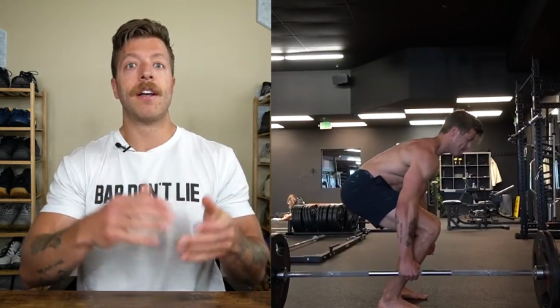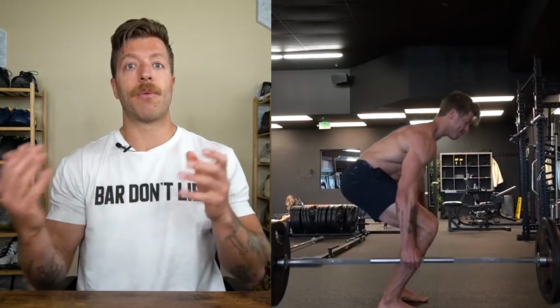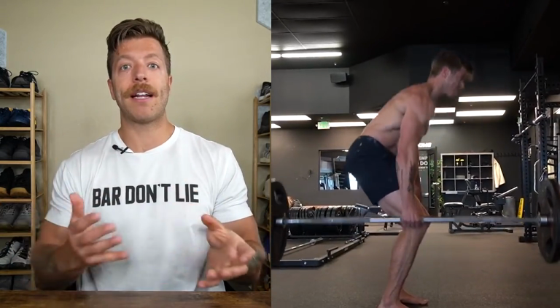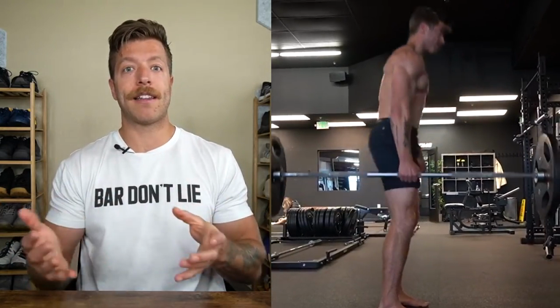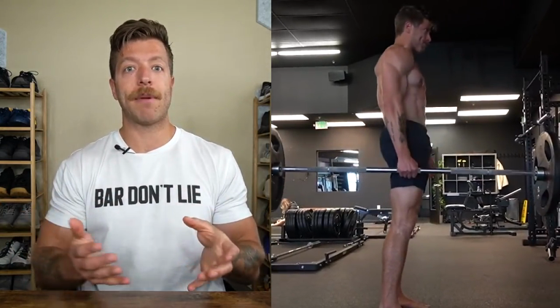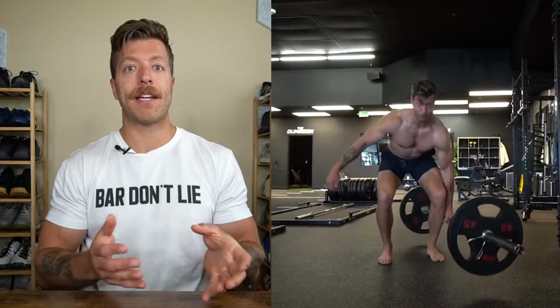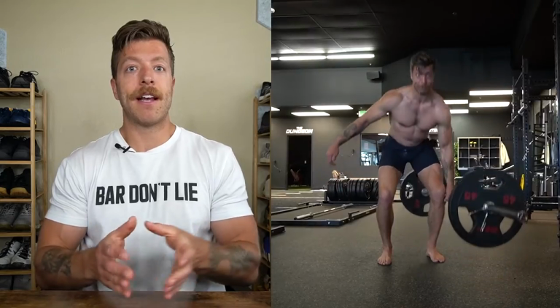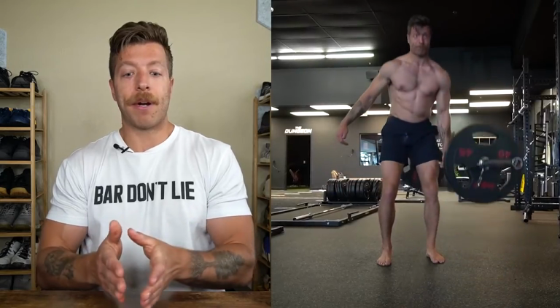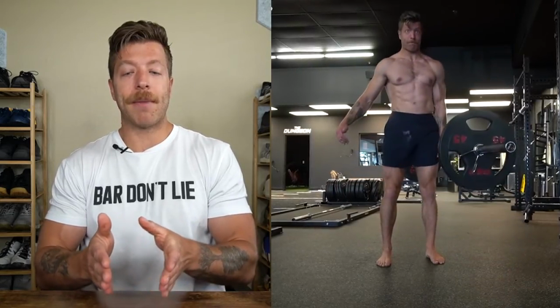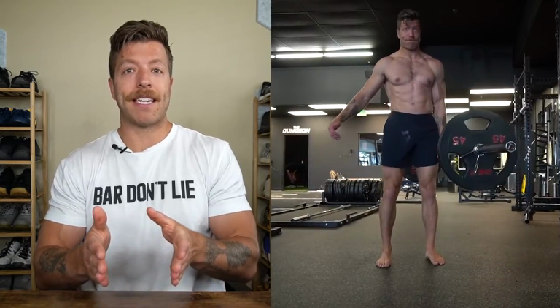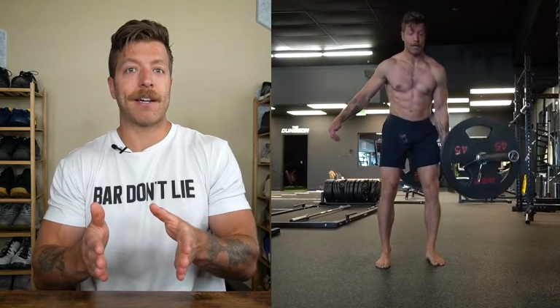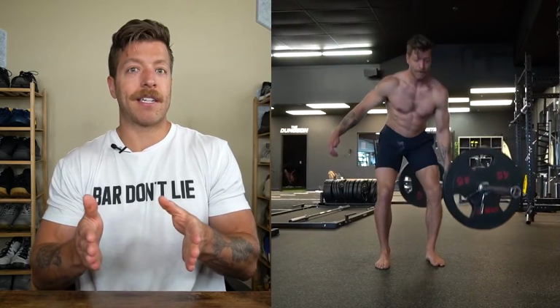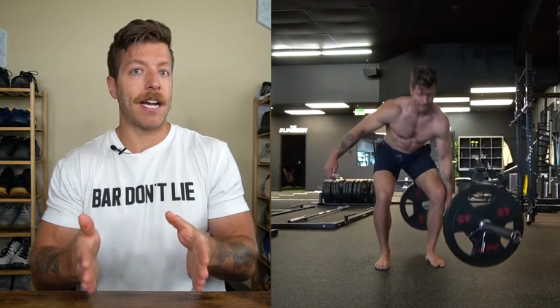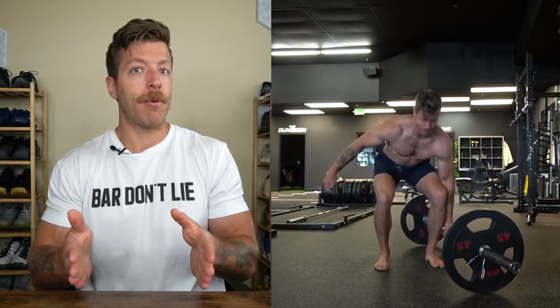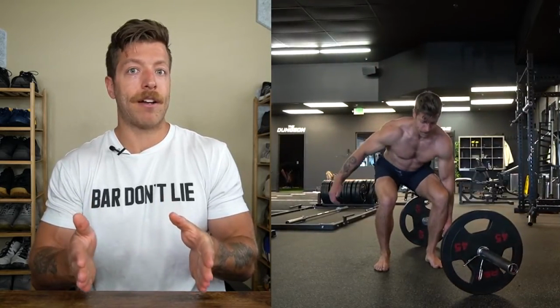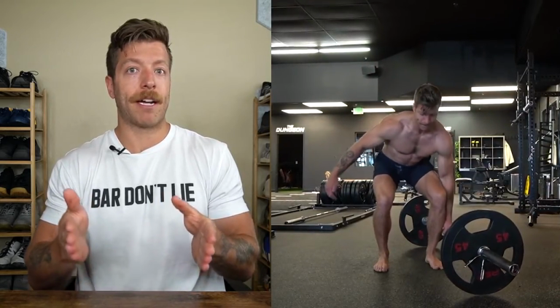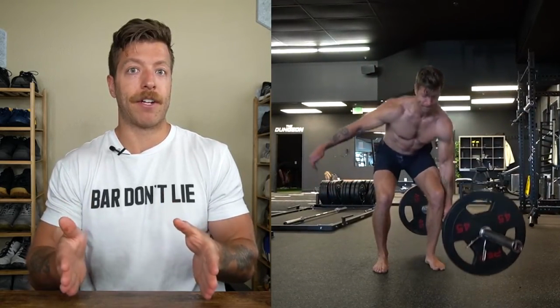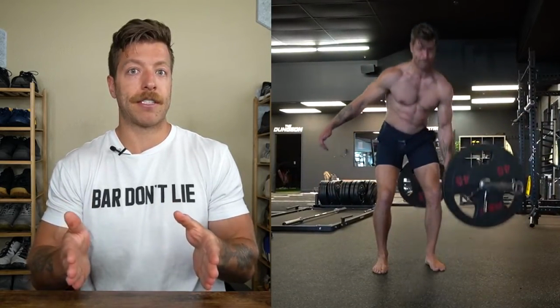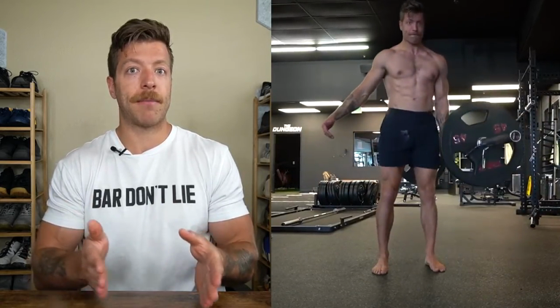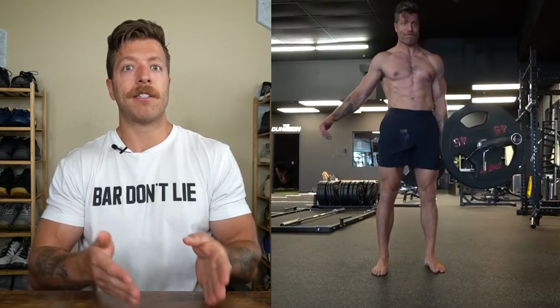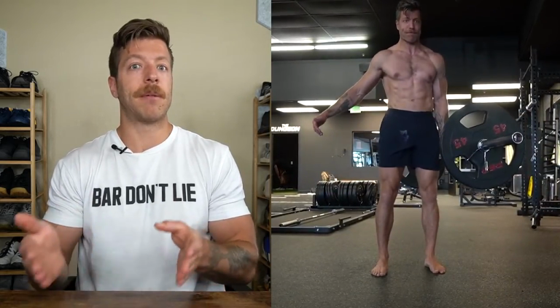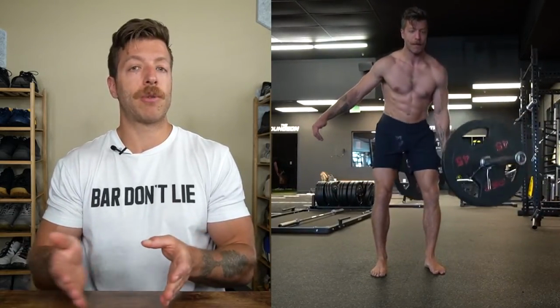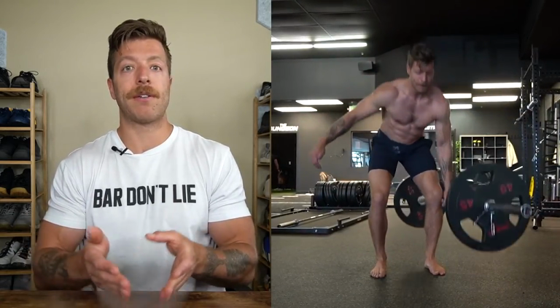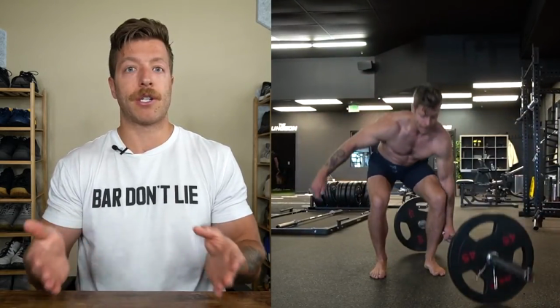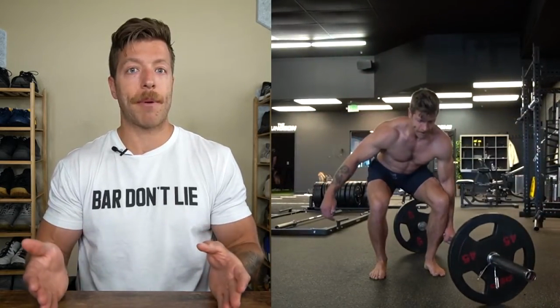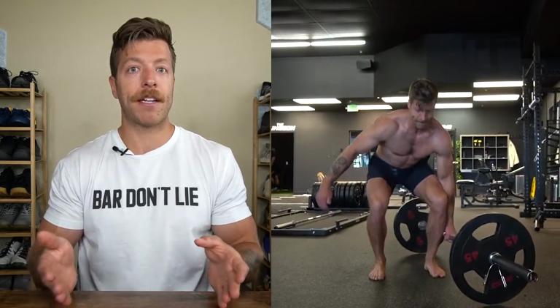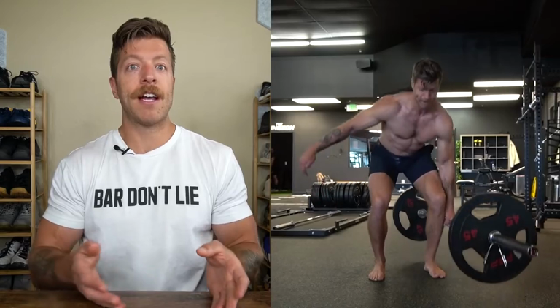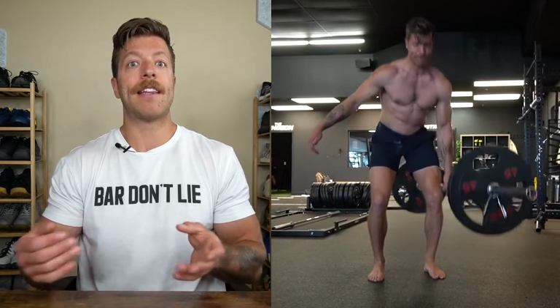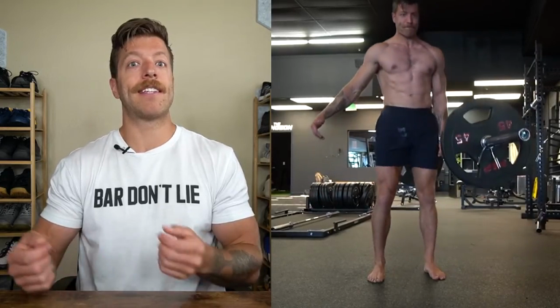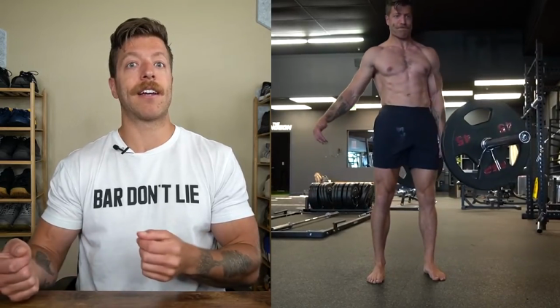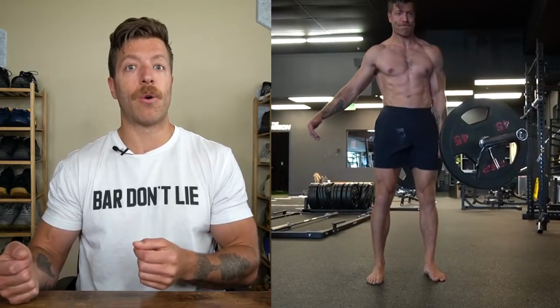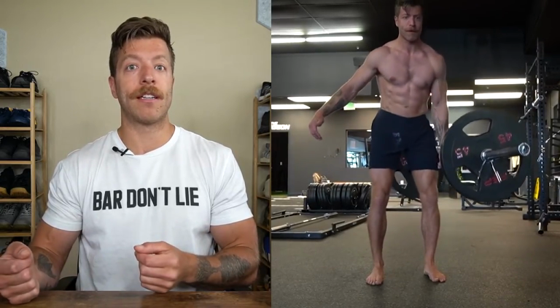What I like to think about is bringing my stance out a tiny bit wider than my conventional setup — similar to what I use in a trap bar deadlift — and then setting accordingly.